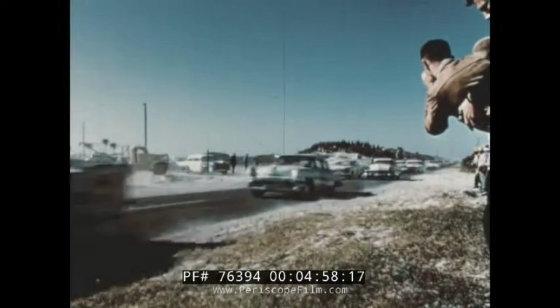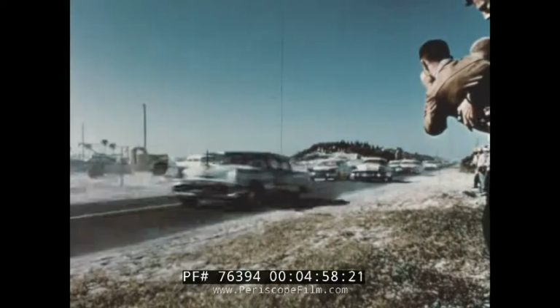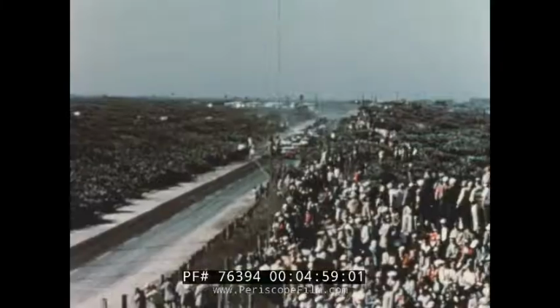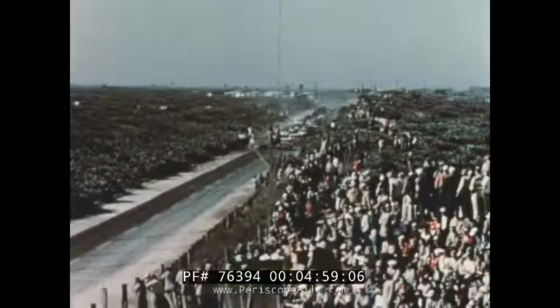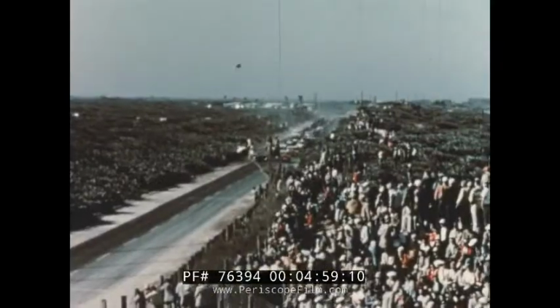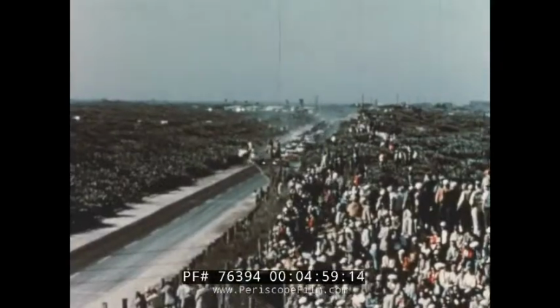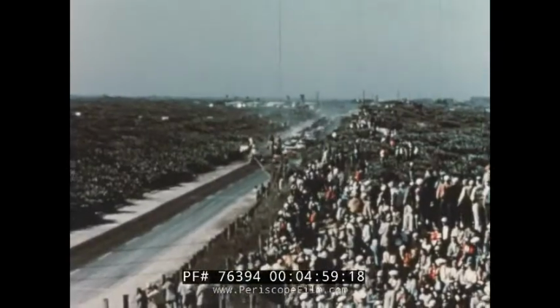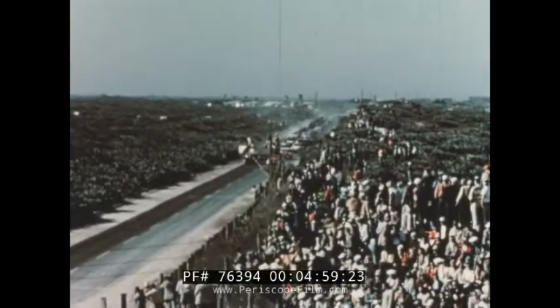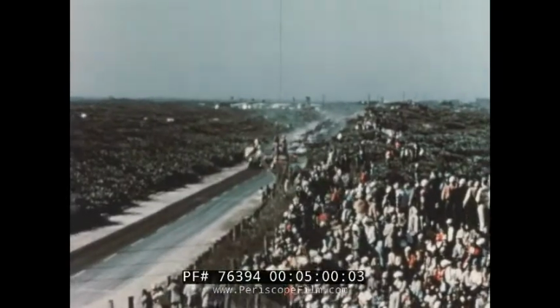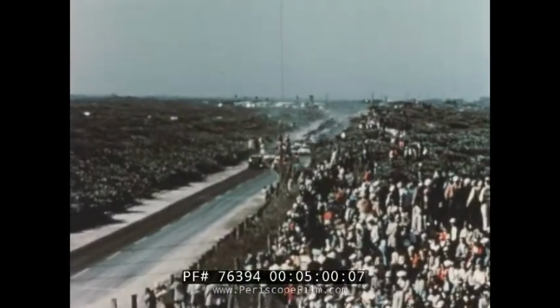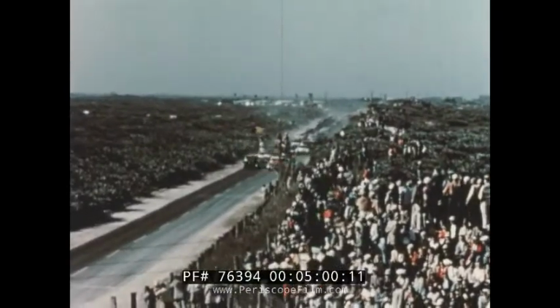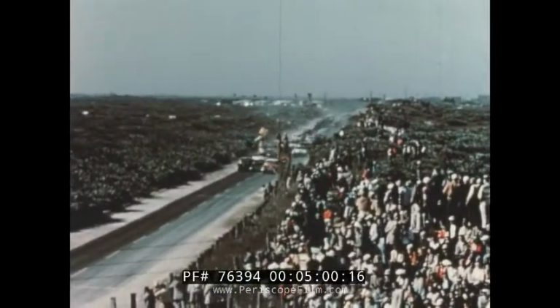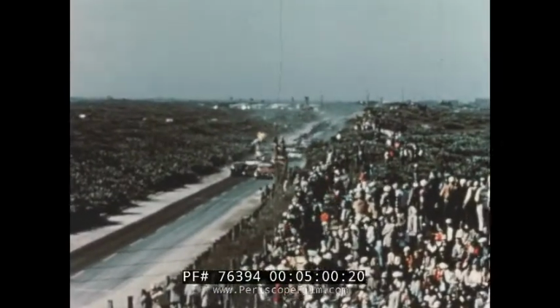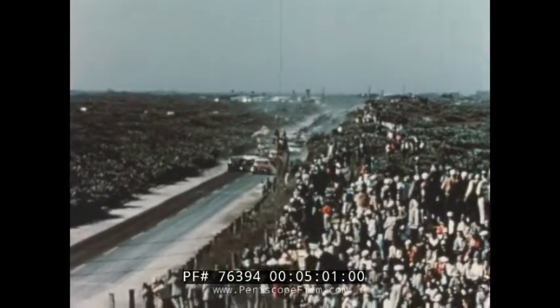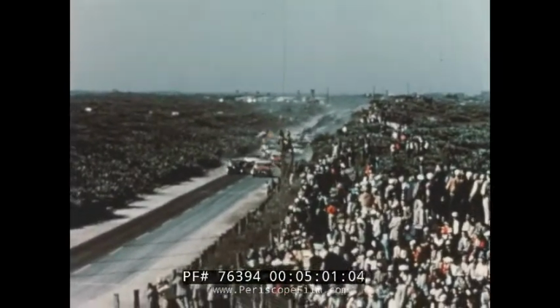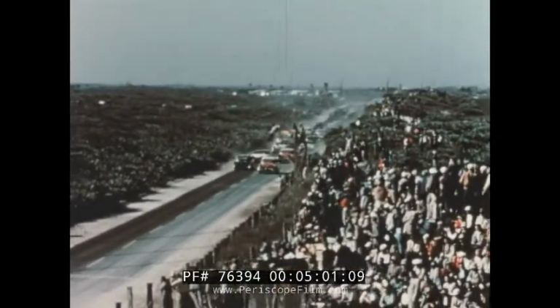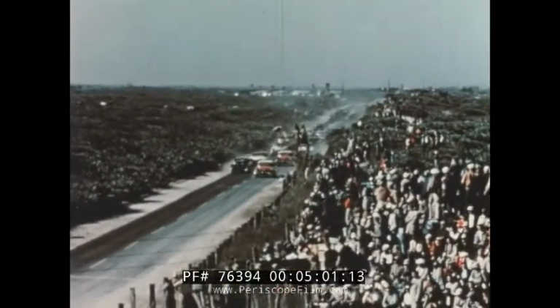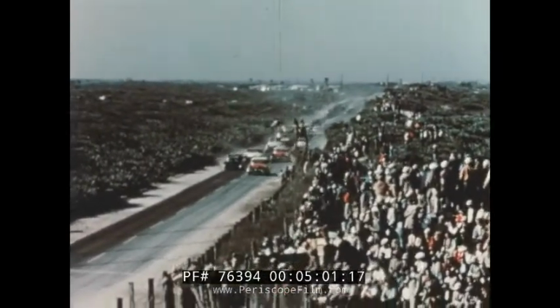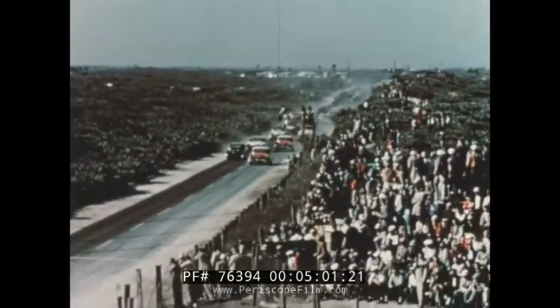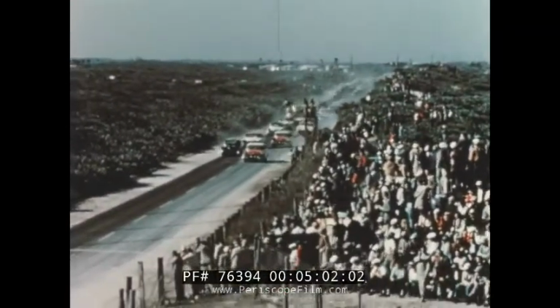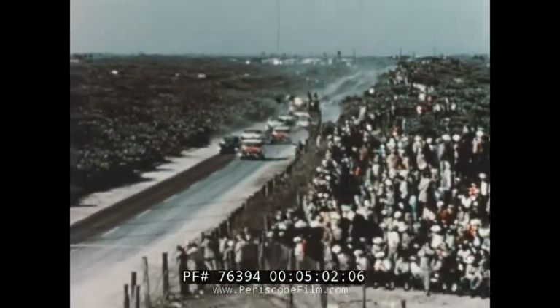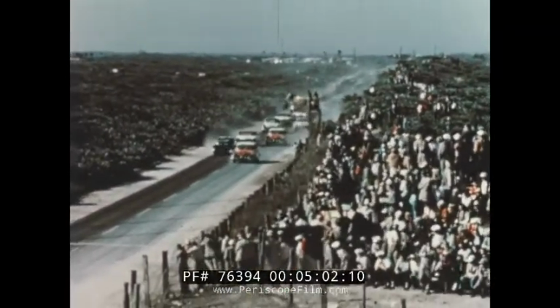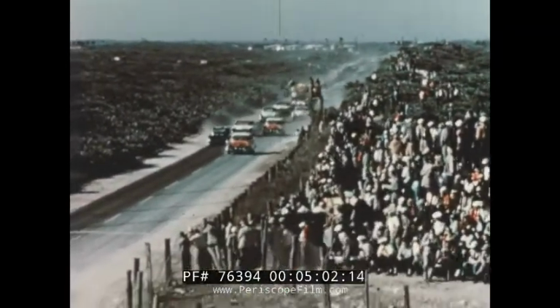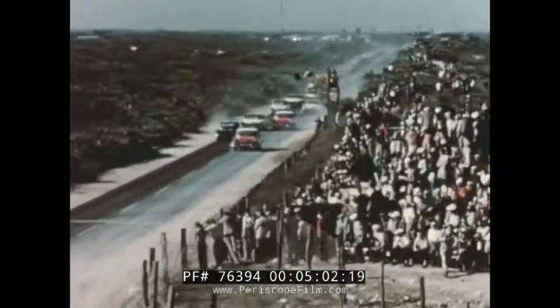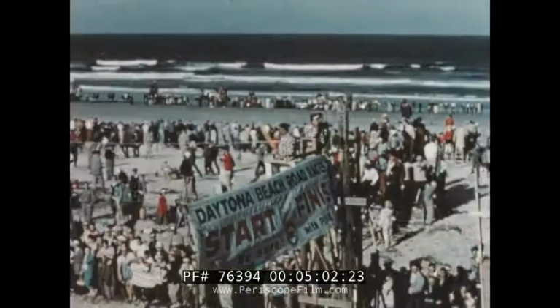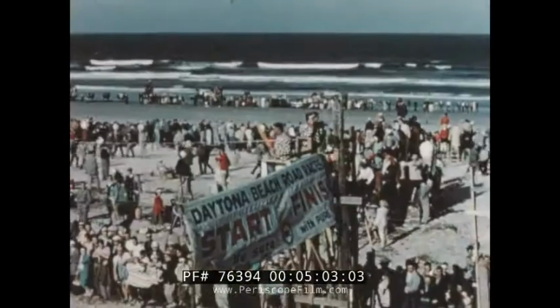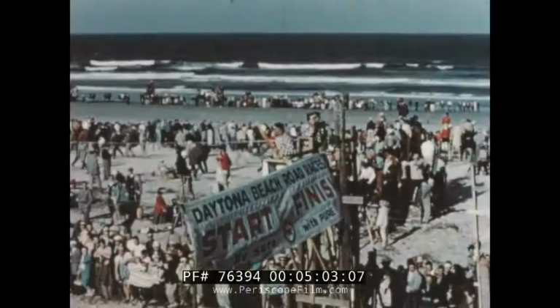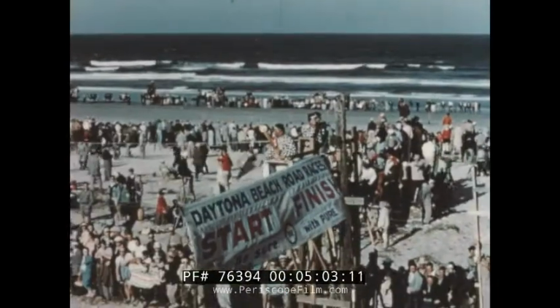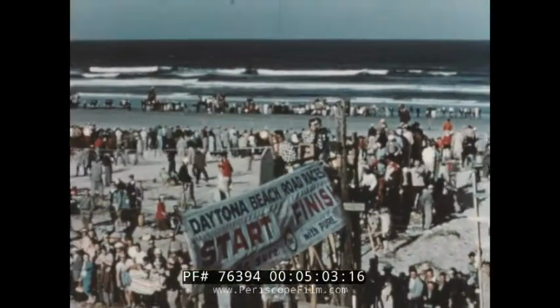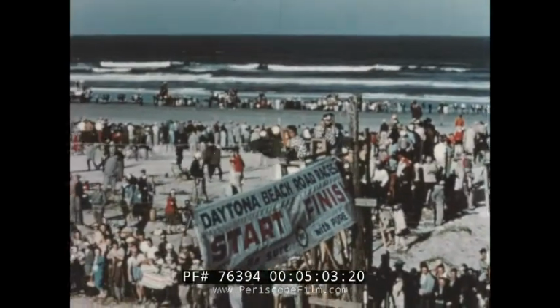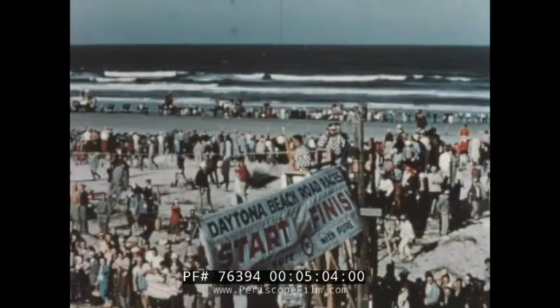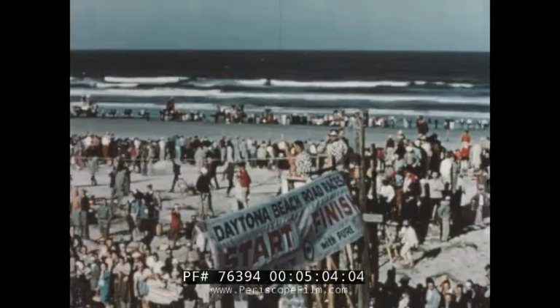They're moving down the back stretch now, a two-lane asphalt road that will know speeds of 130 miles an hour before the day is over. This 160-mile event will give a car more punishment than three years driving on the highway. This is the Grand National — the Grand Challenge for endurance, for power, for performance. Here they come into the south turn, and the green flag. The race is on!